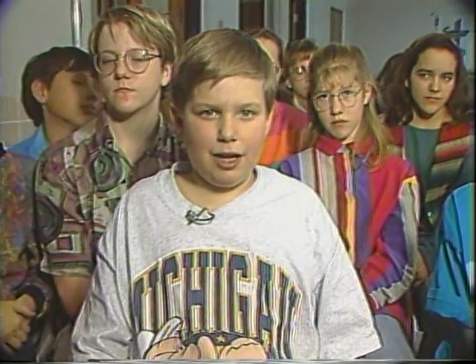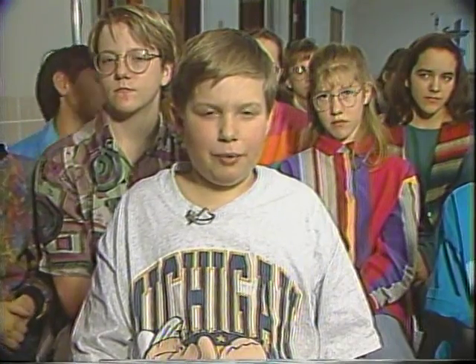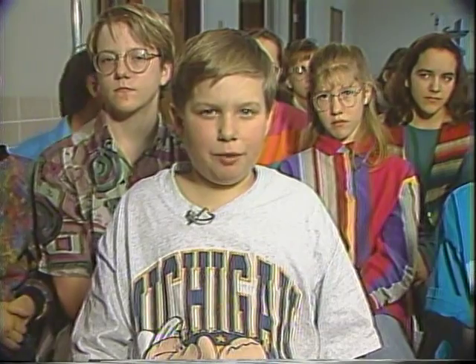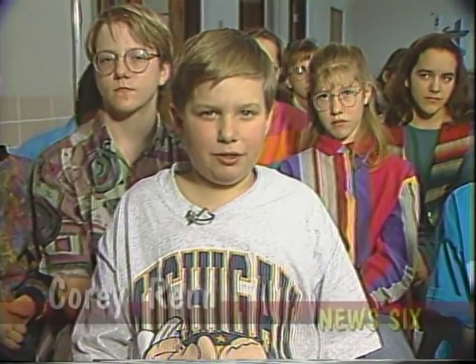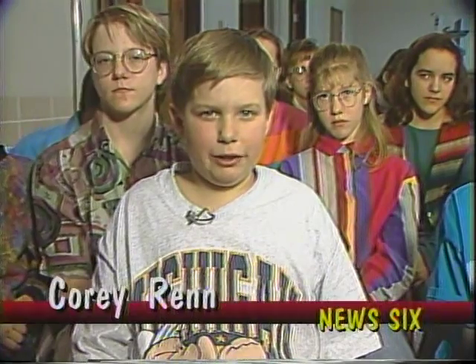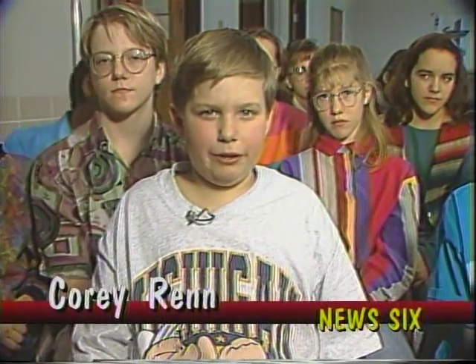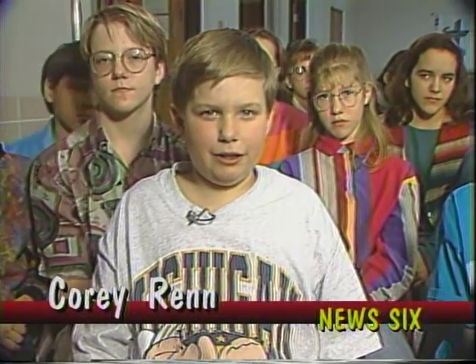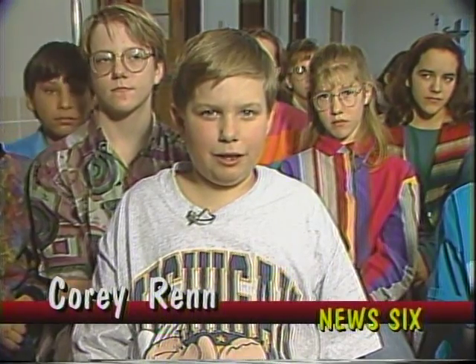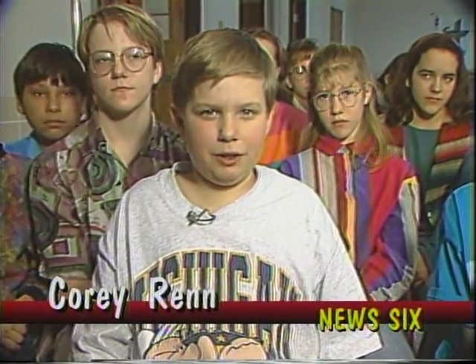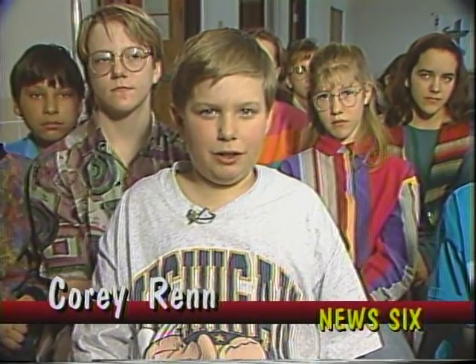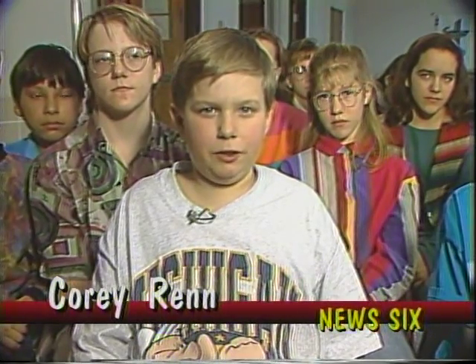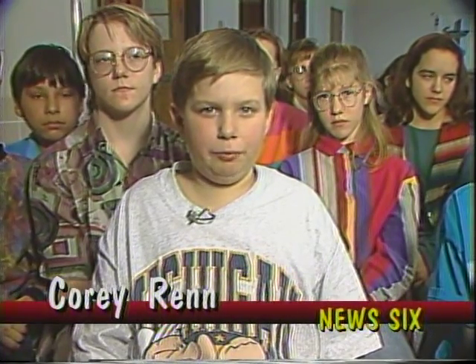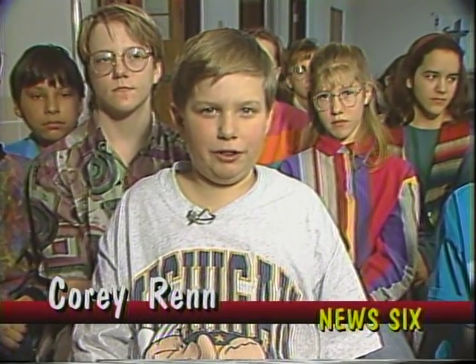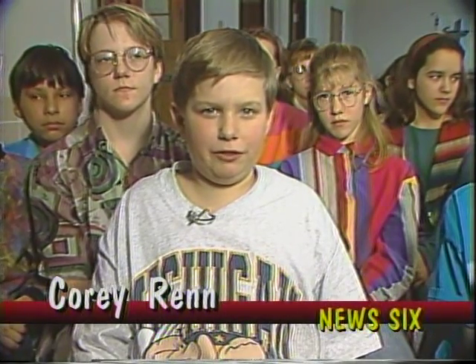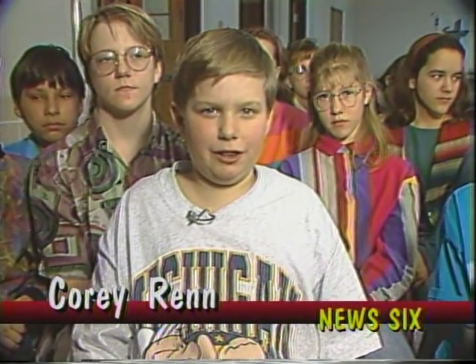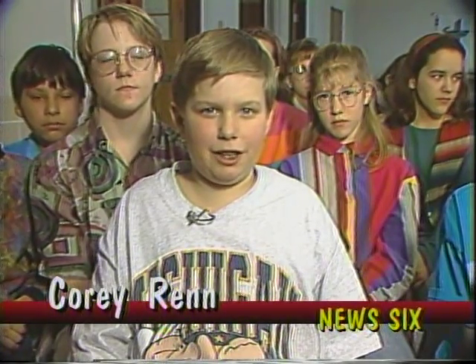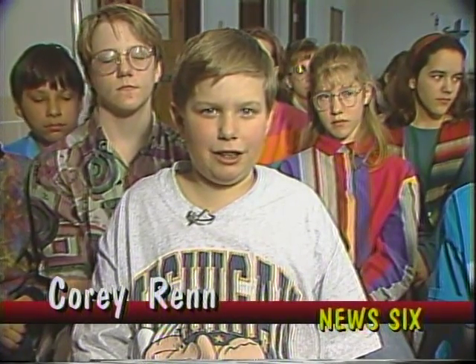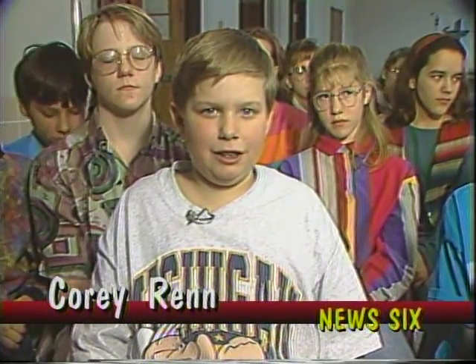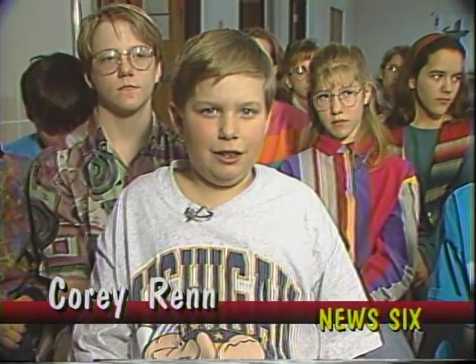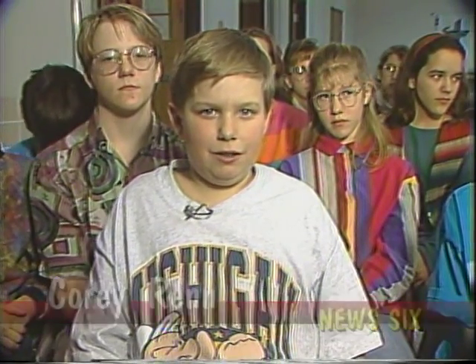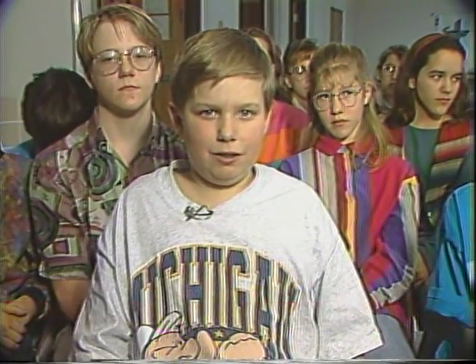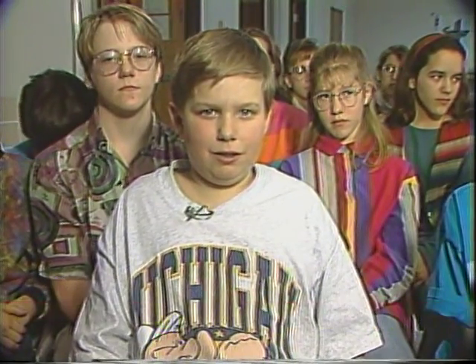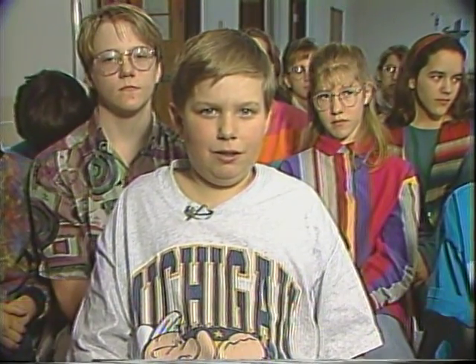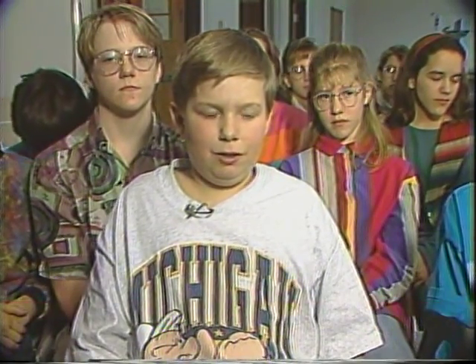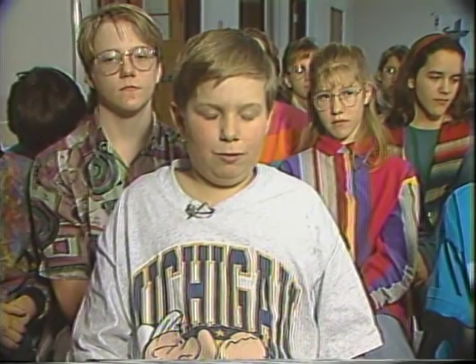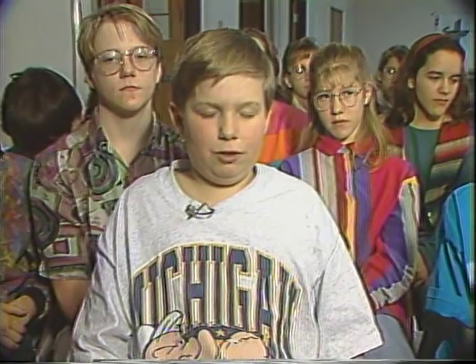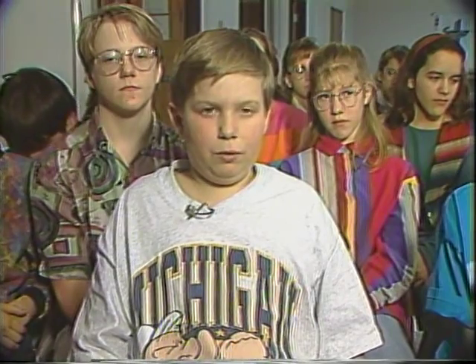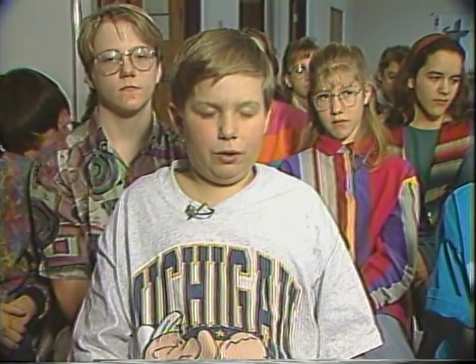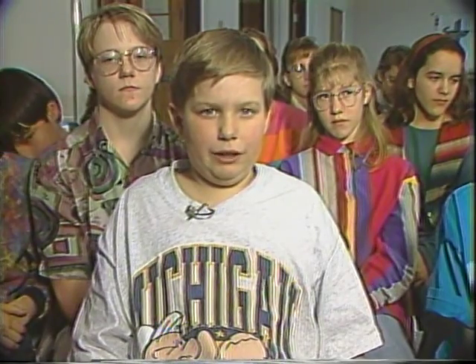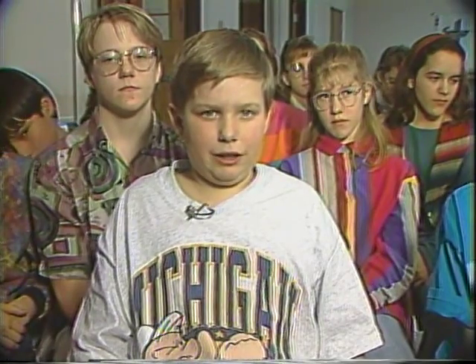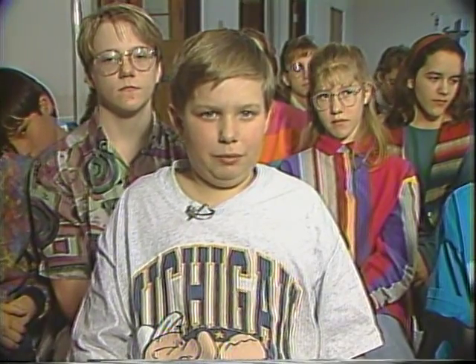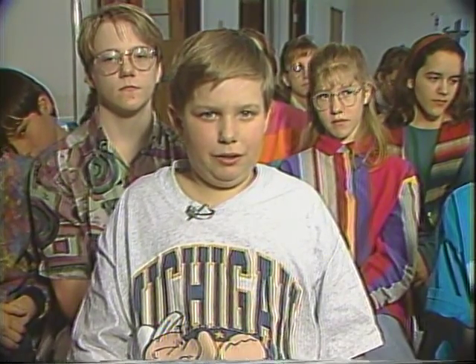Hi, my name is Corey Wren, and I'm interviewing Mr. Fred Lye on Civil War reenactments.